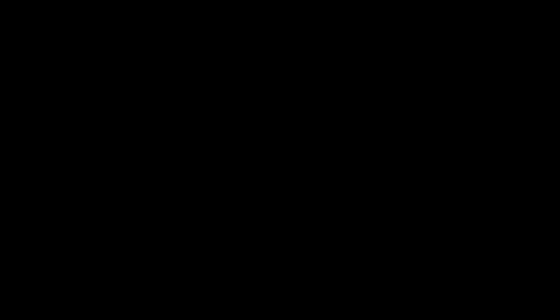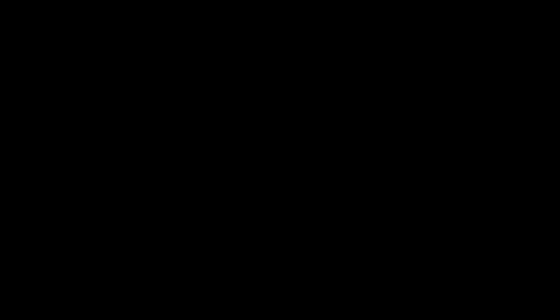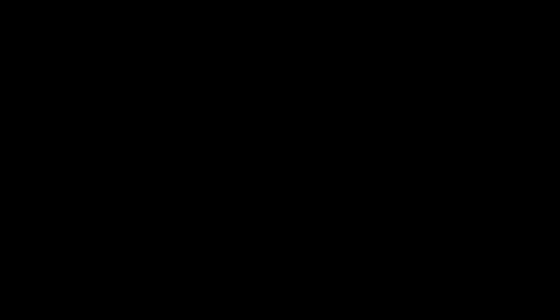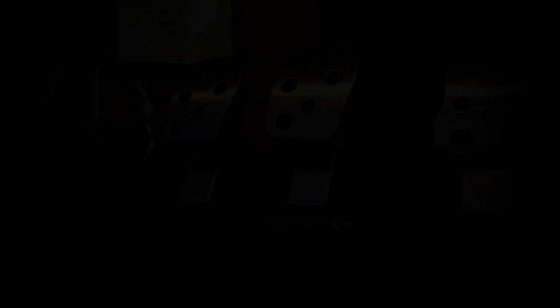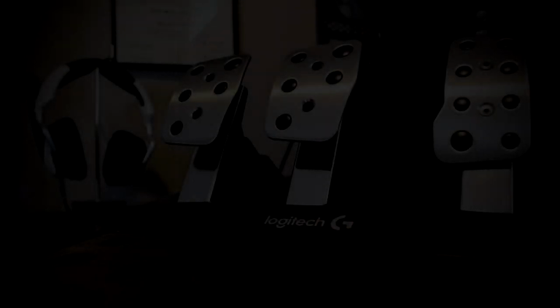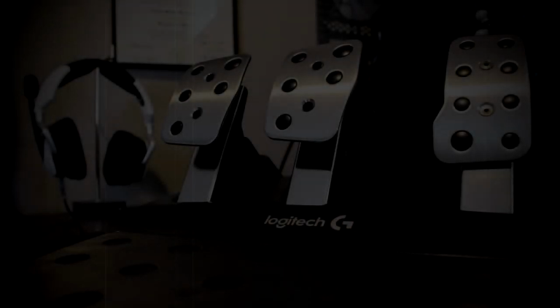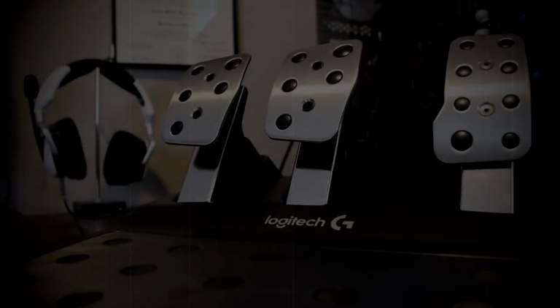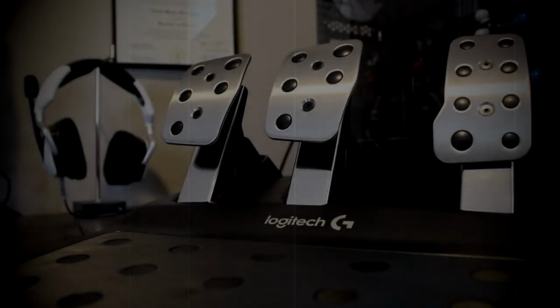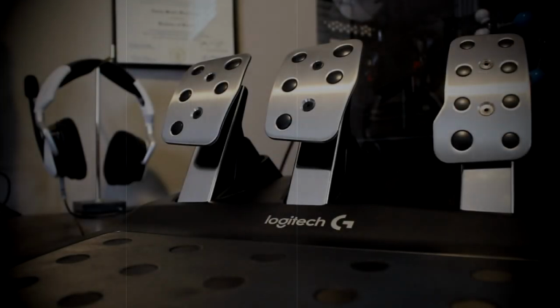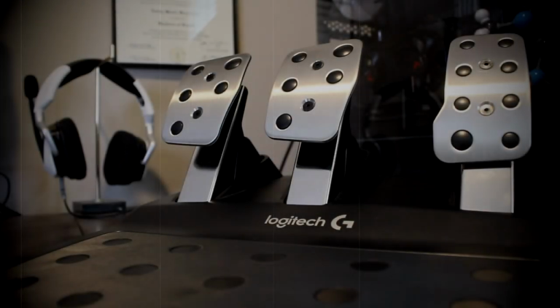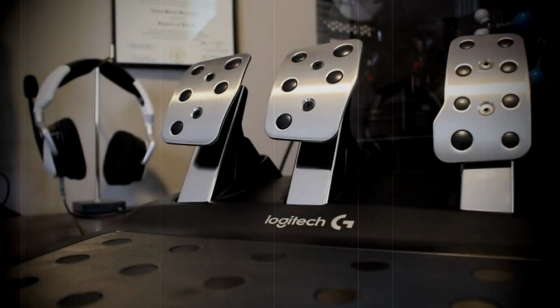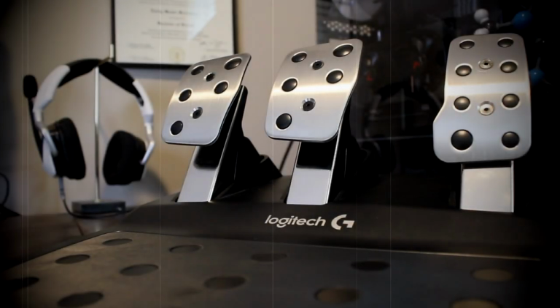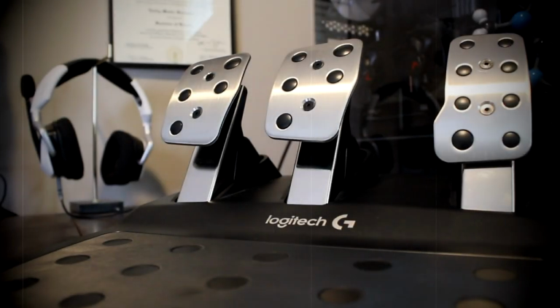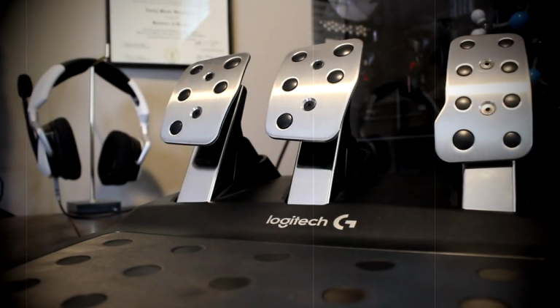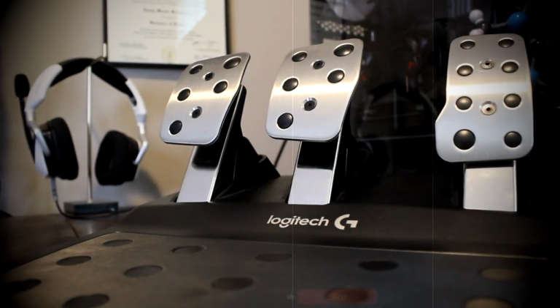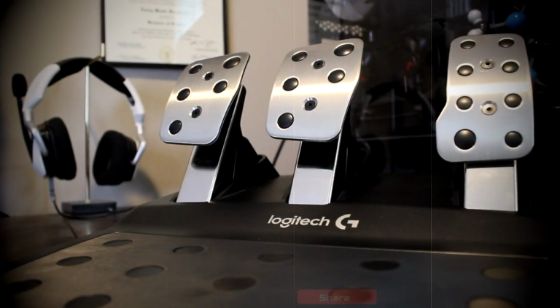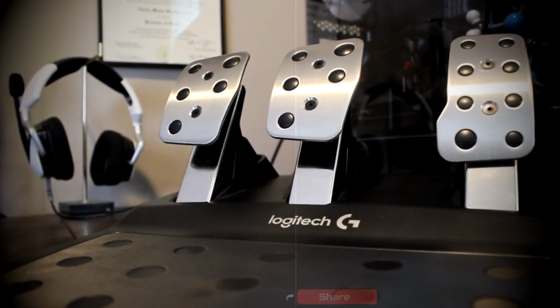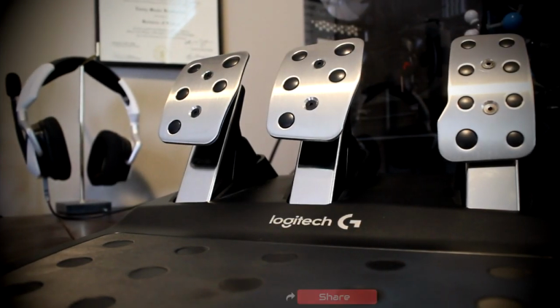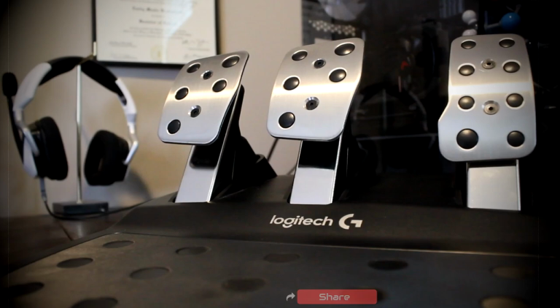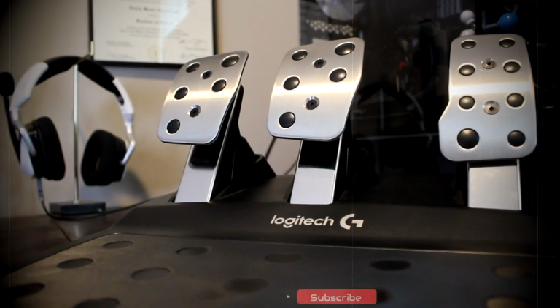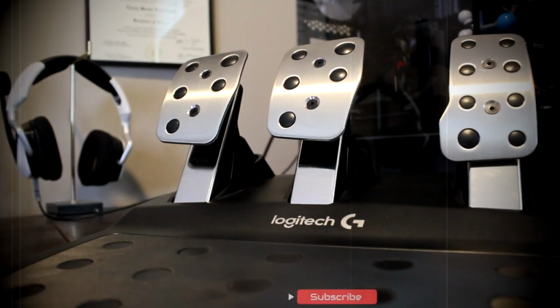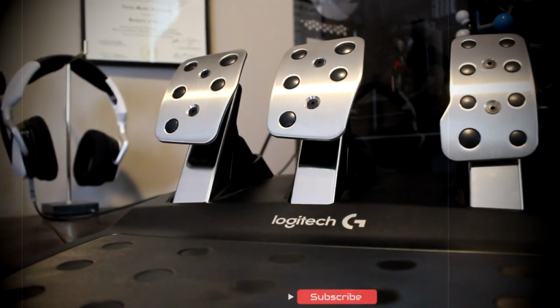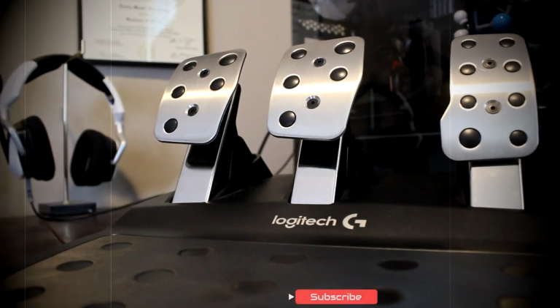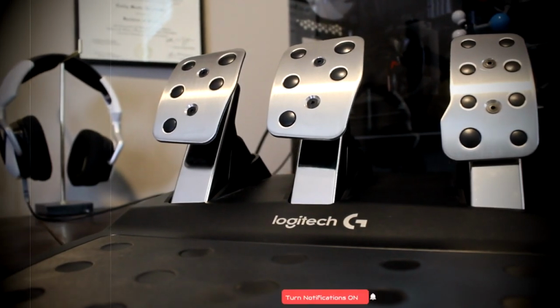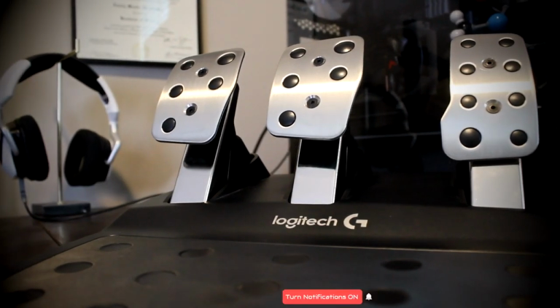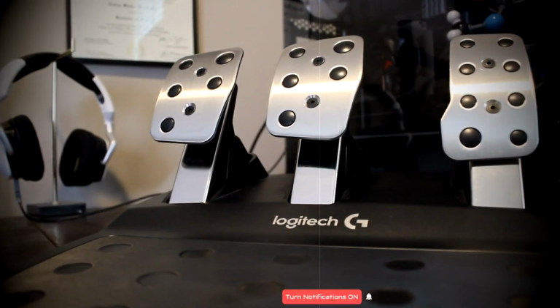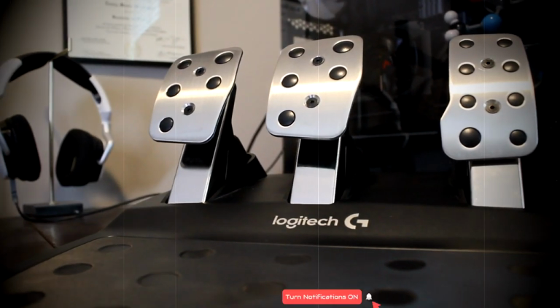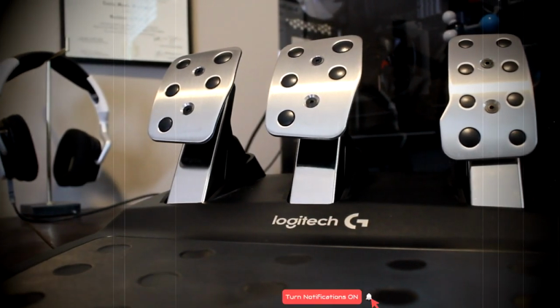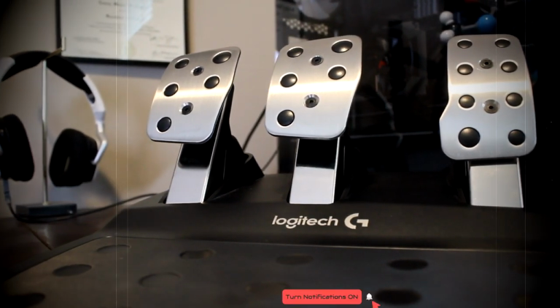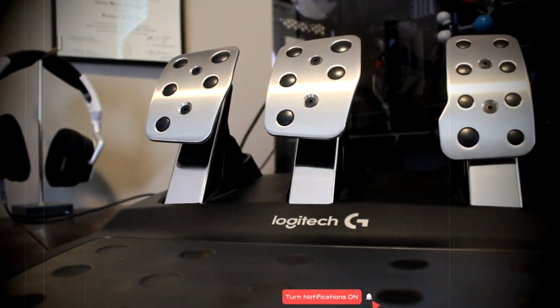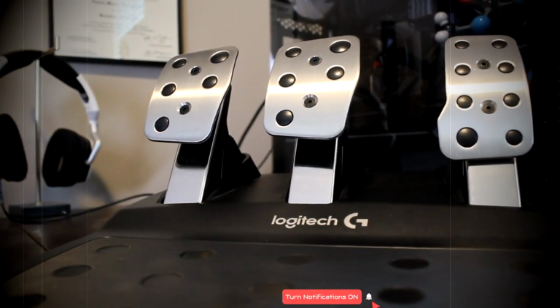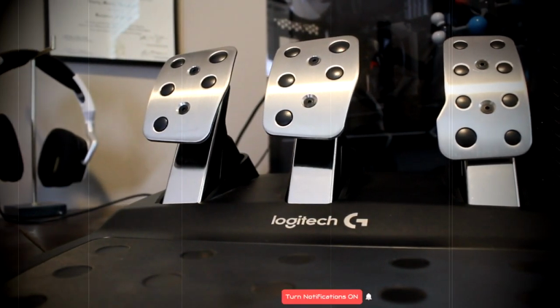Hello everyone, GoldenRazor here. Welcome to SimFin, the budget friendly sim racing channel.